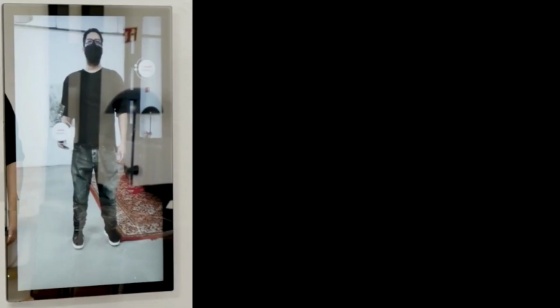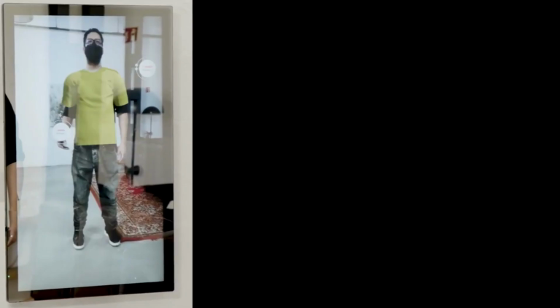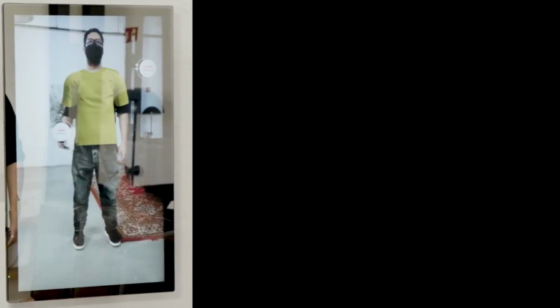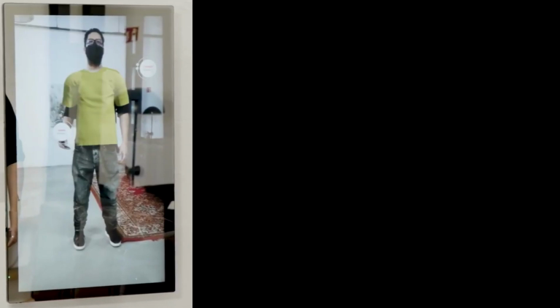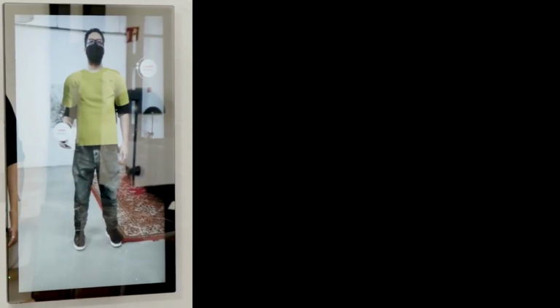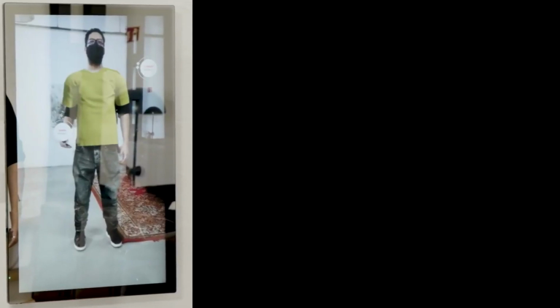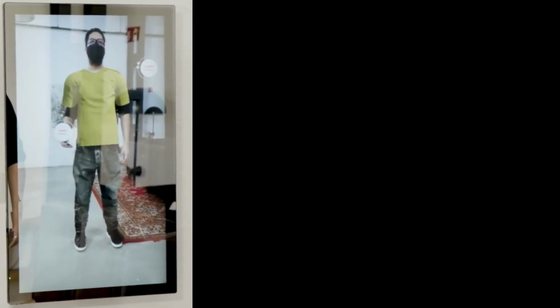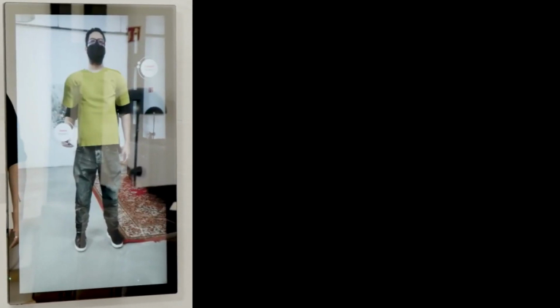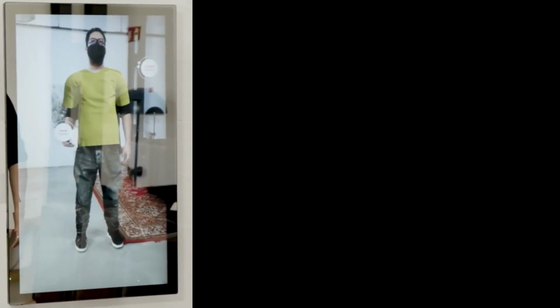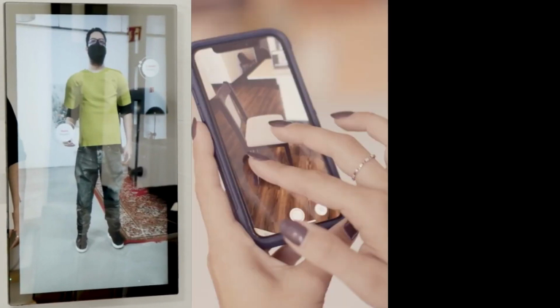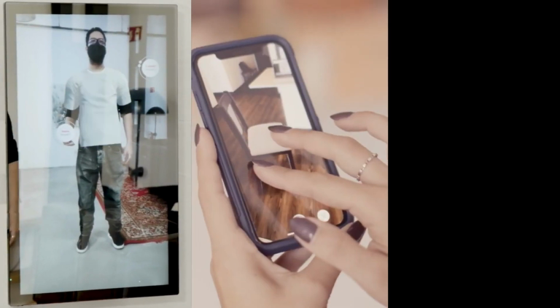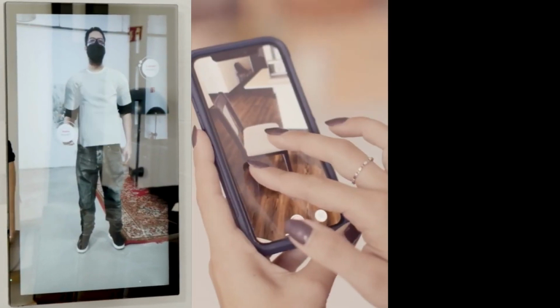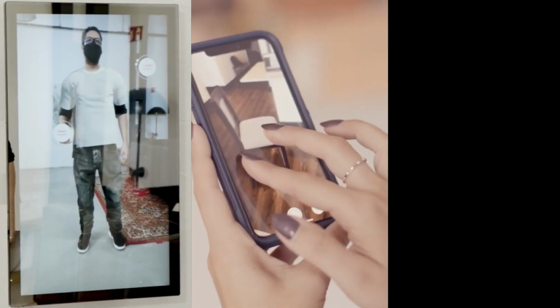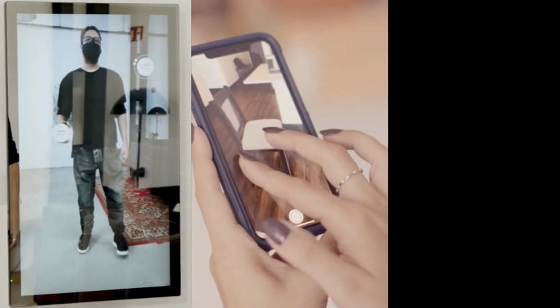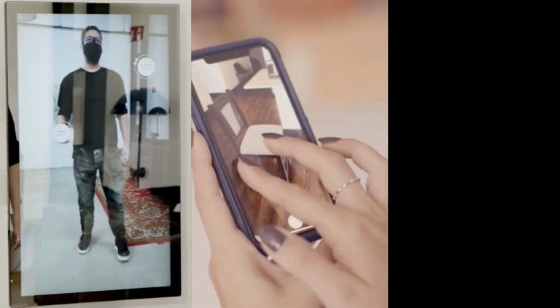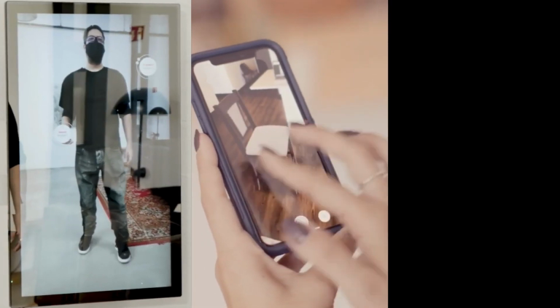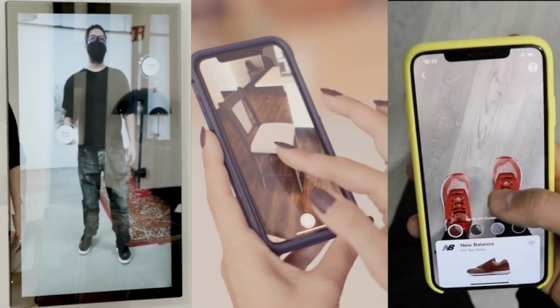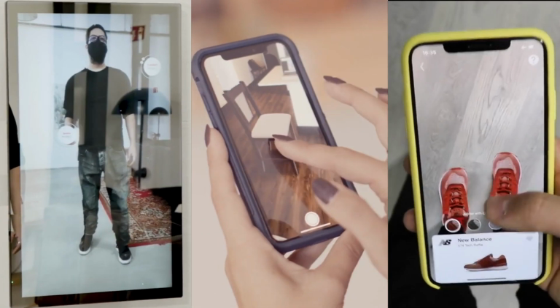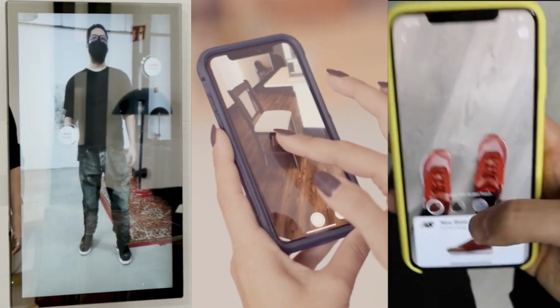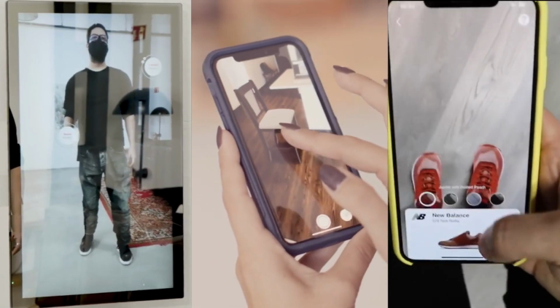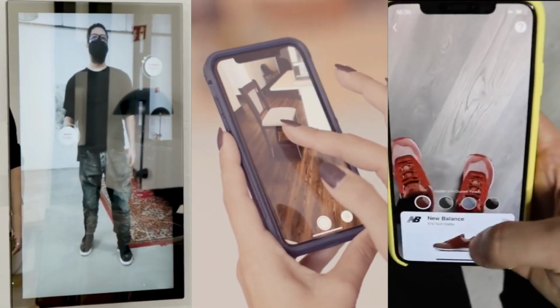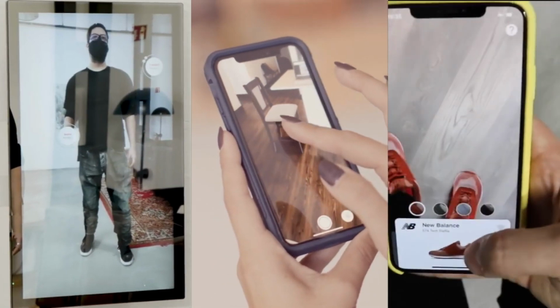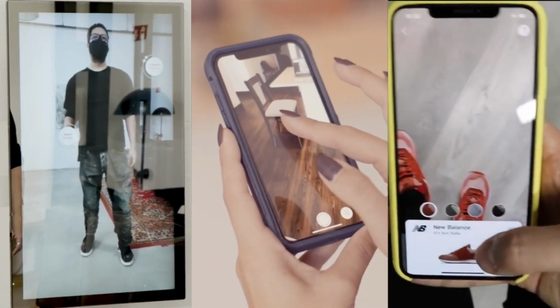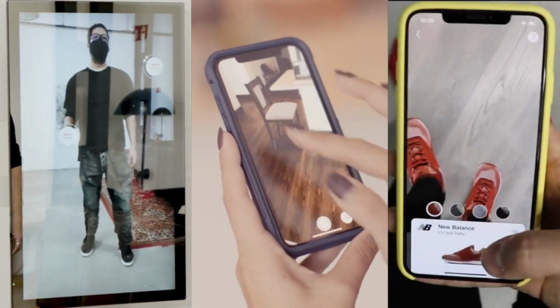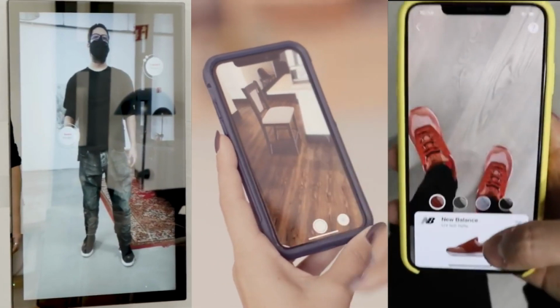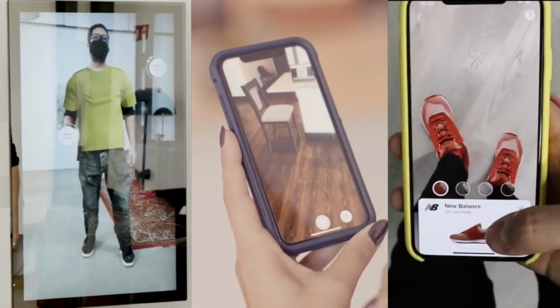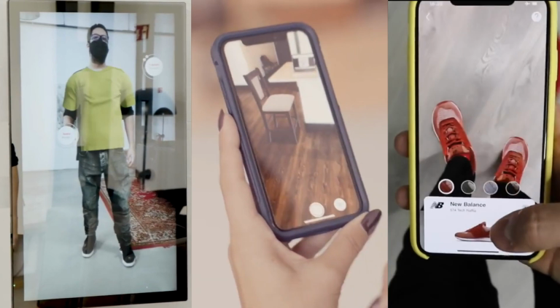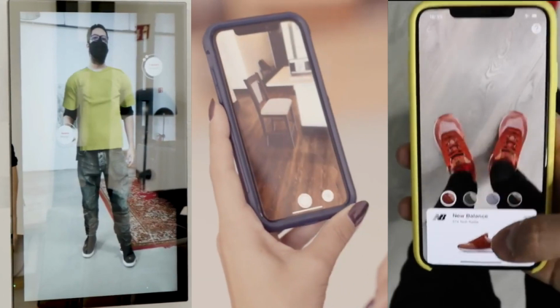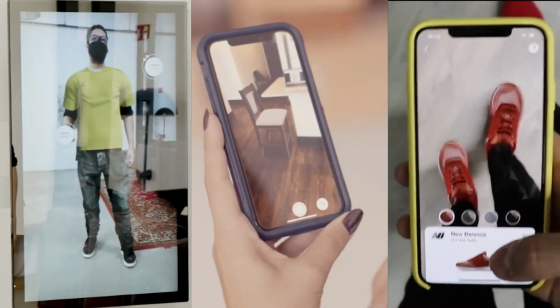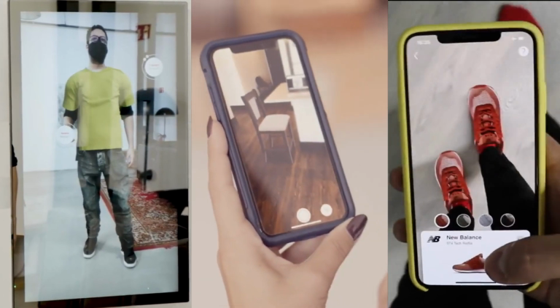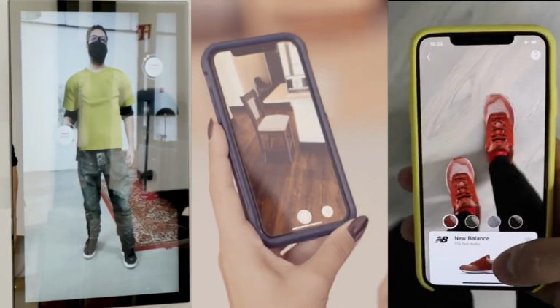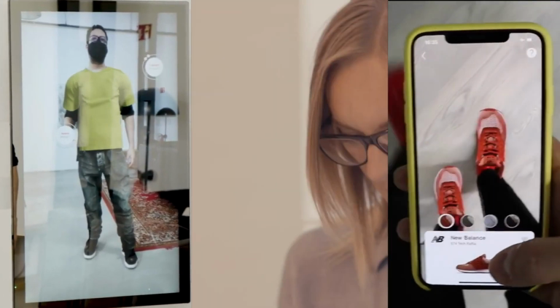So whether you're shopping for clothes, furniture, or anything in between, AR is the future of retail shopping.